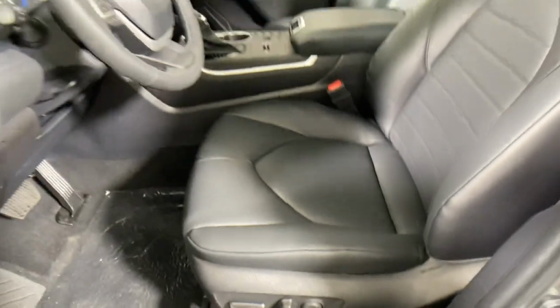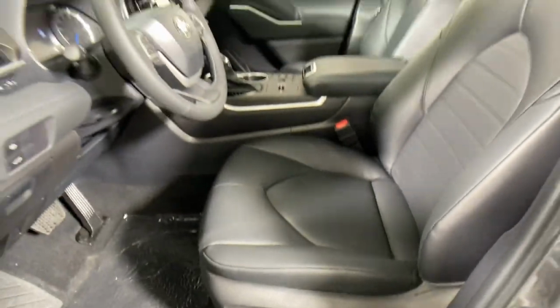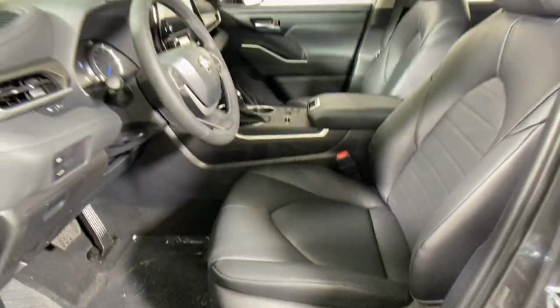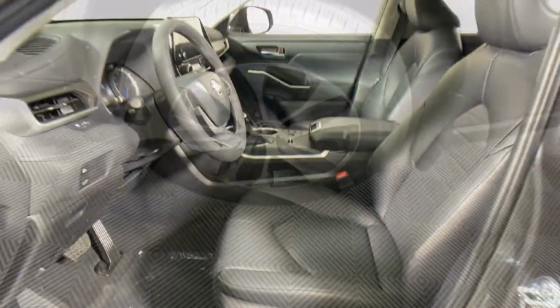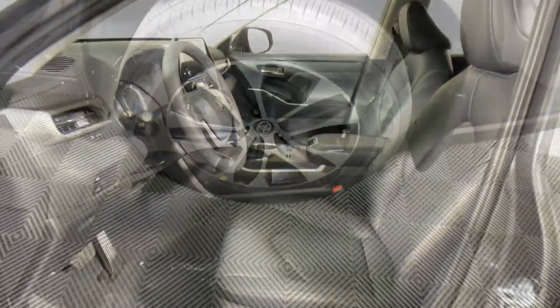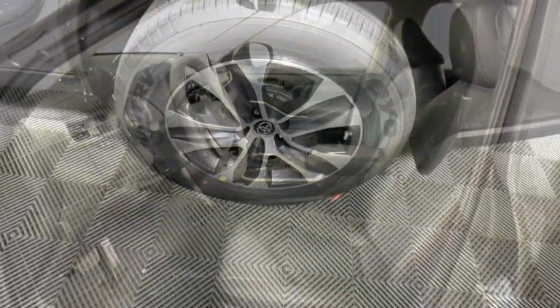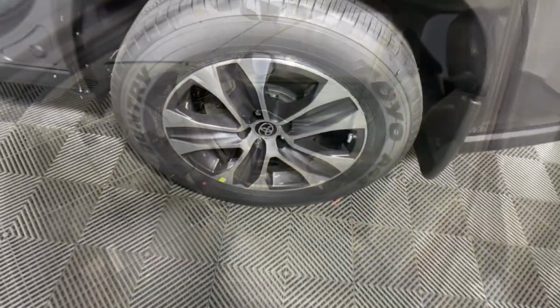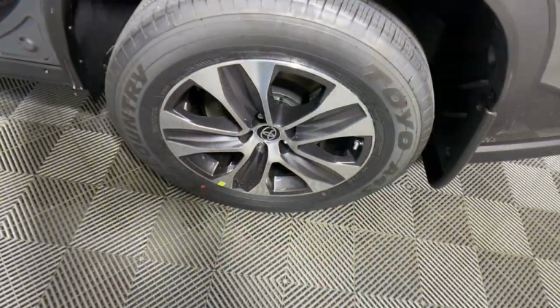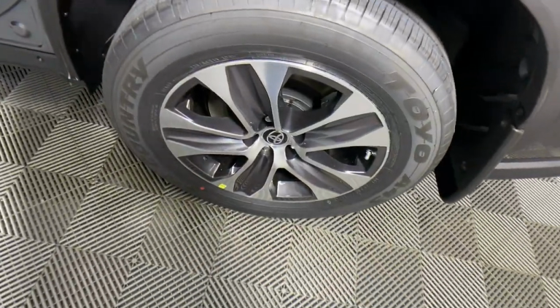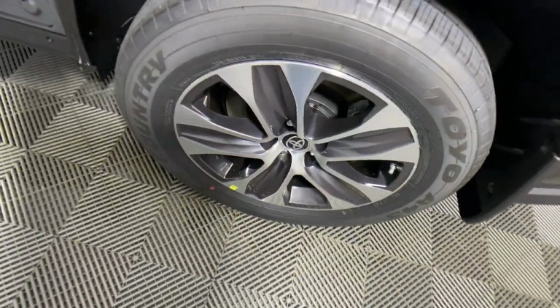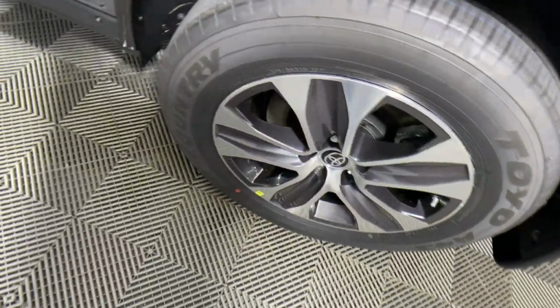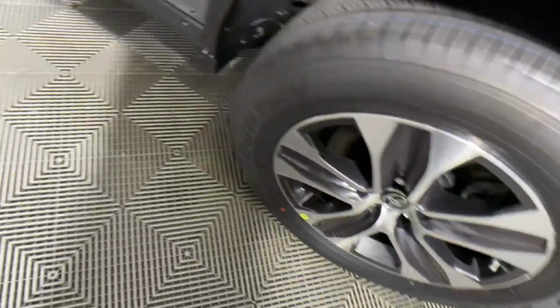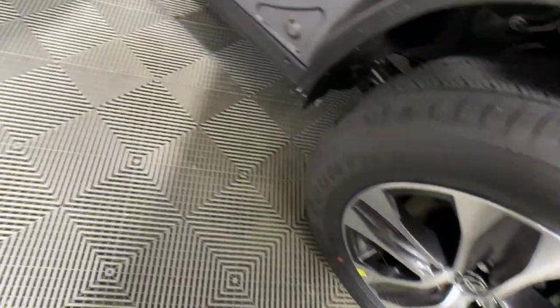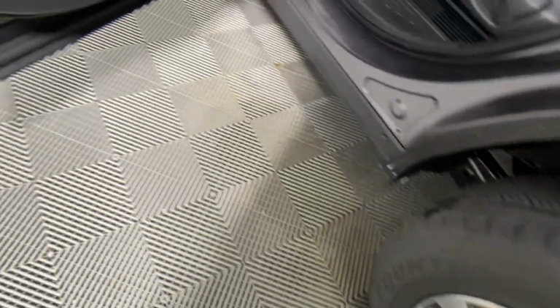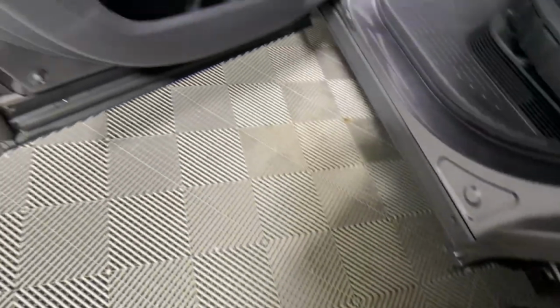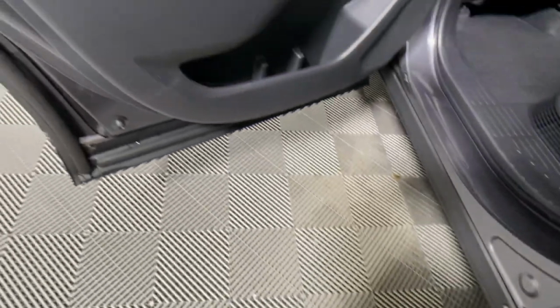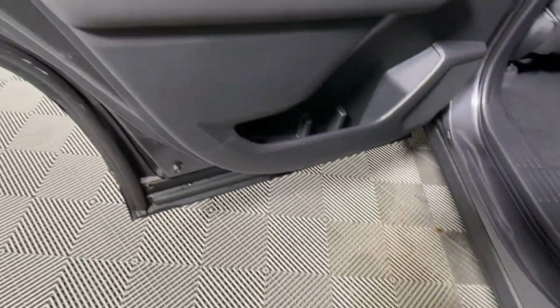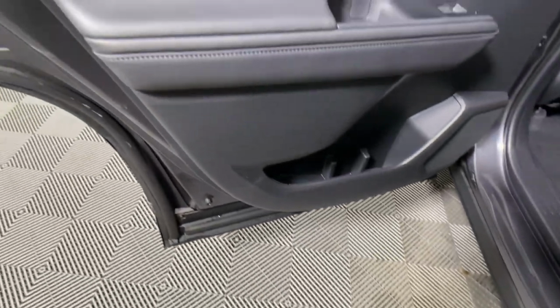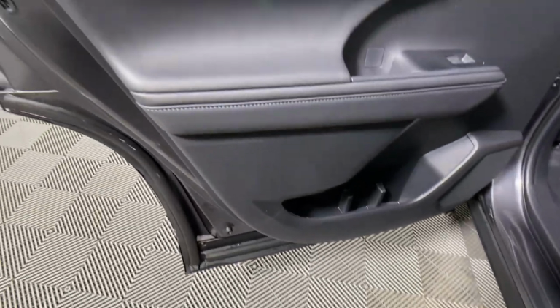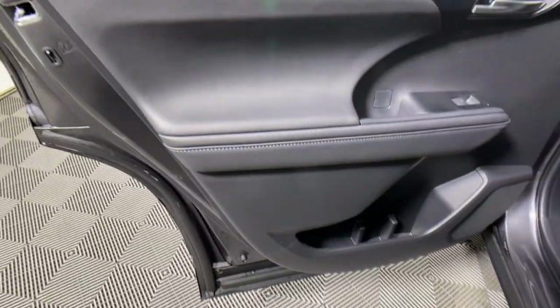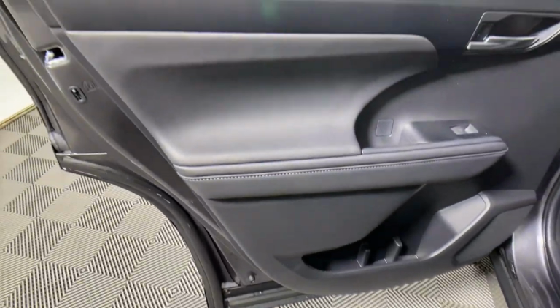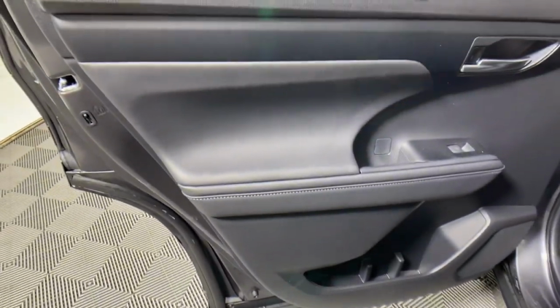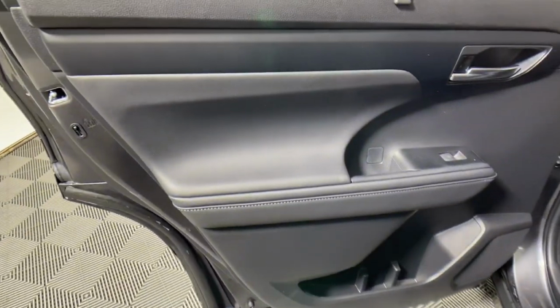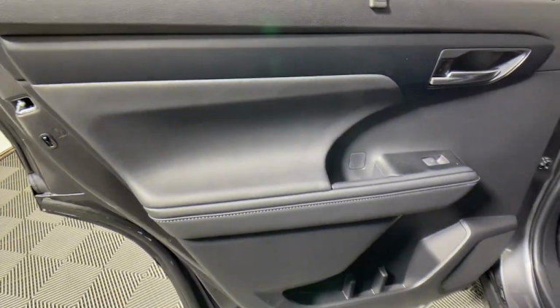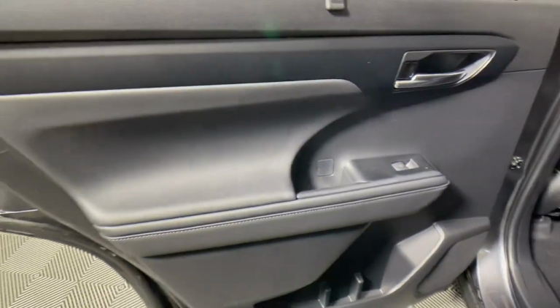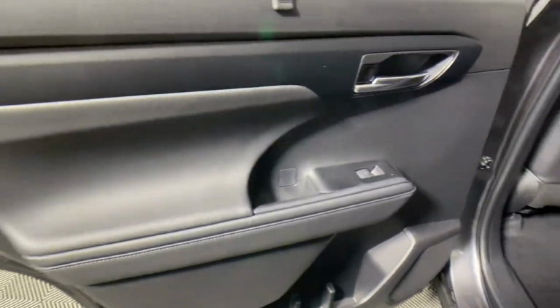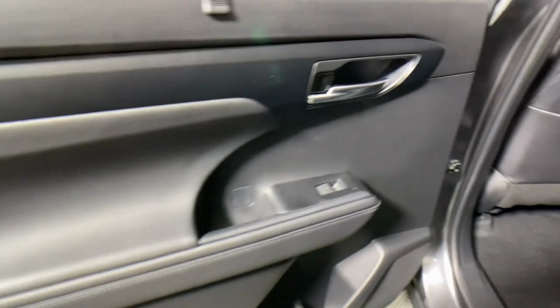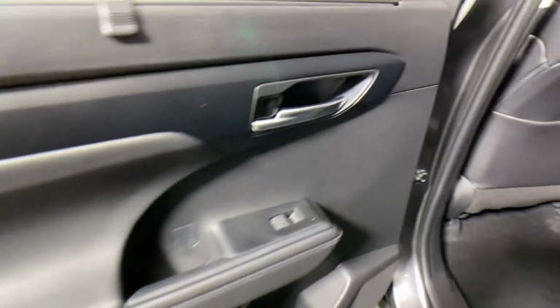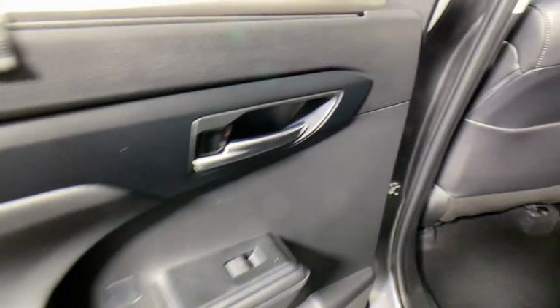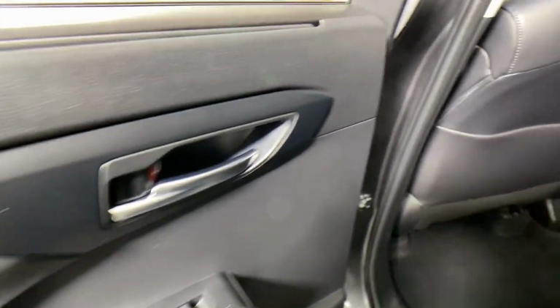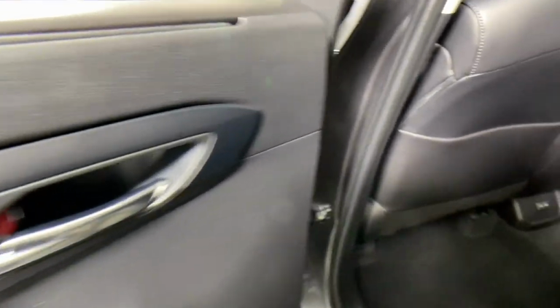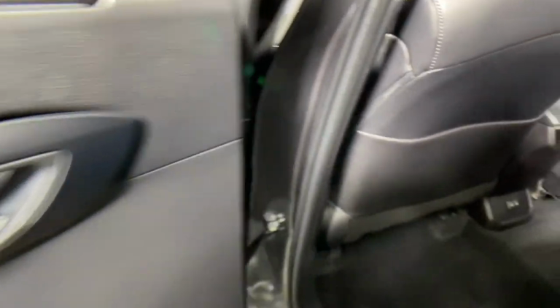Heated mirrors, fog lamps, dual zone AC, rear AC, and power driver's seat.